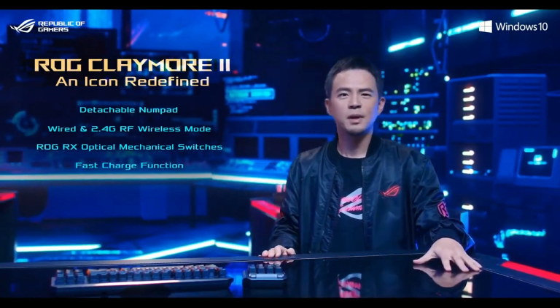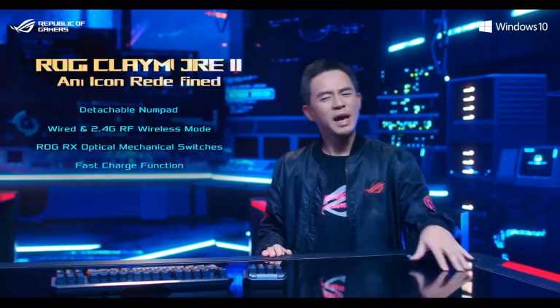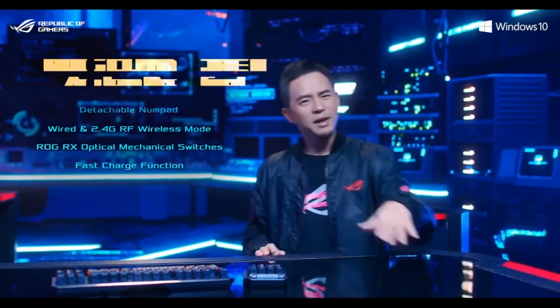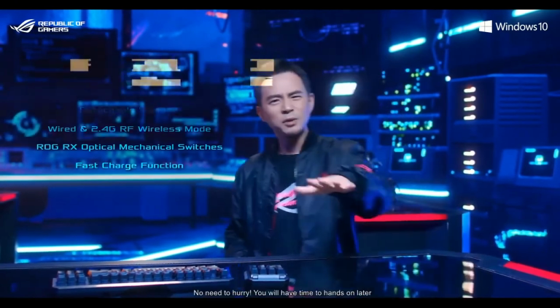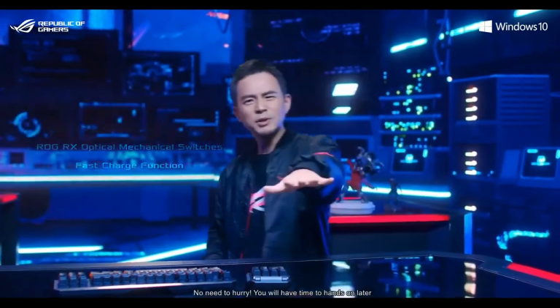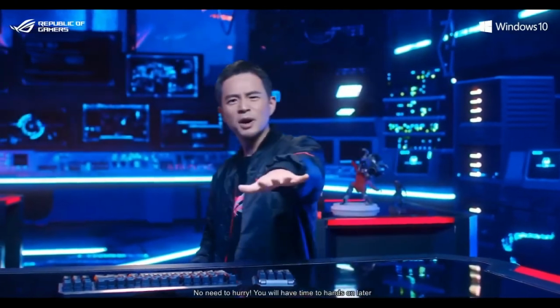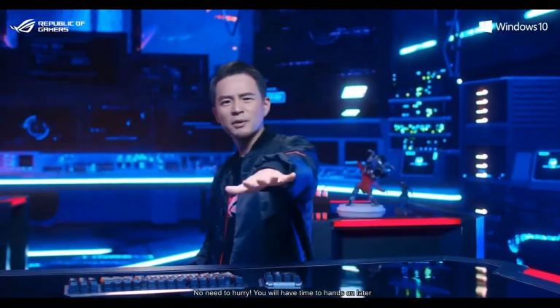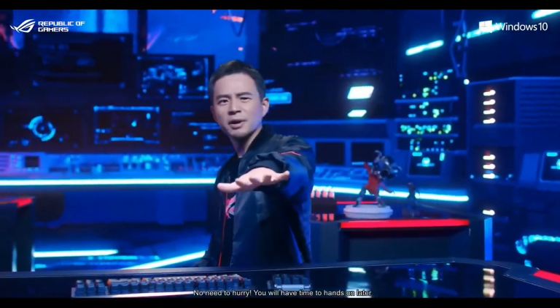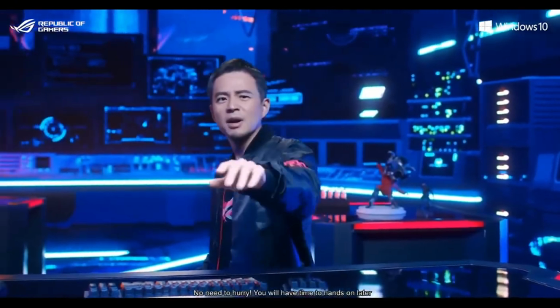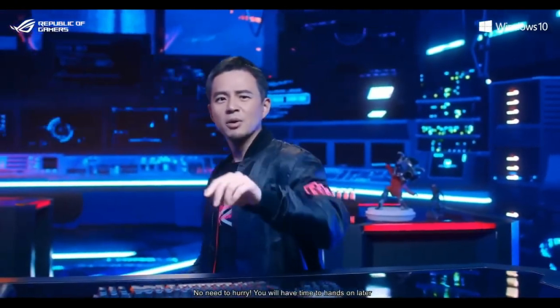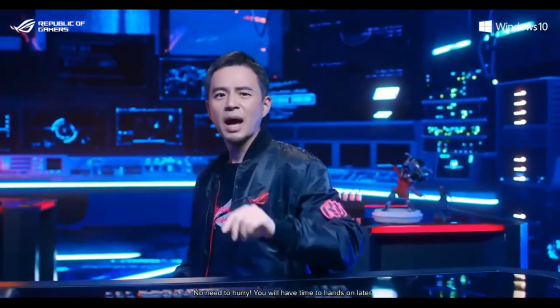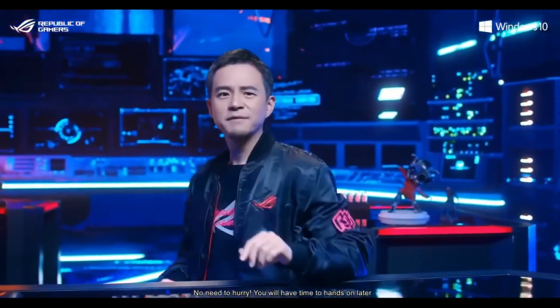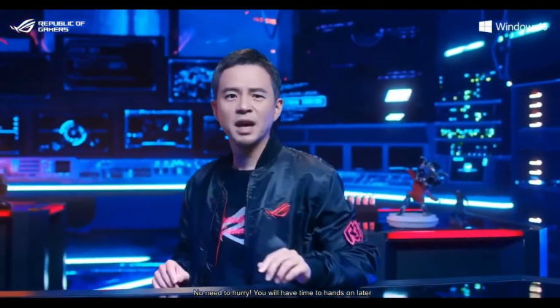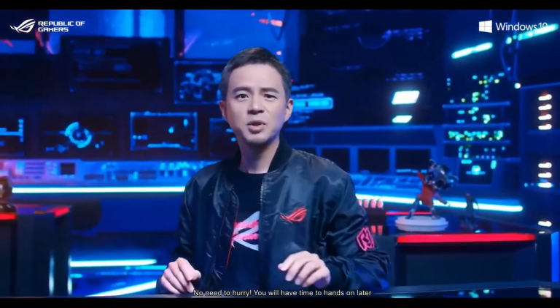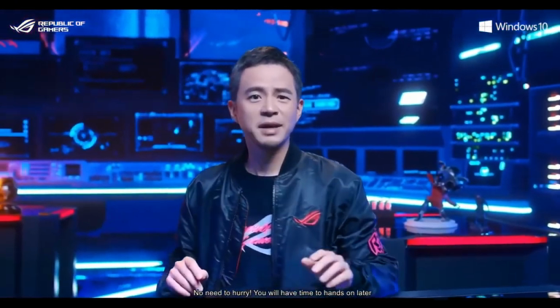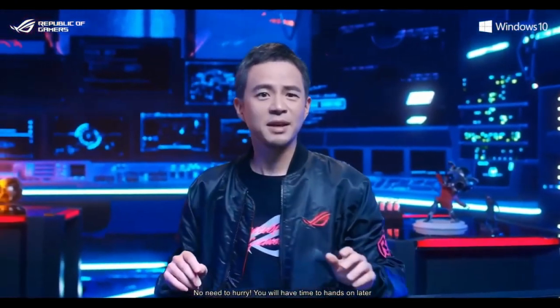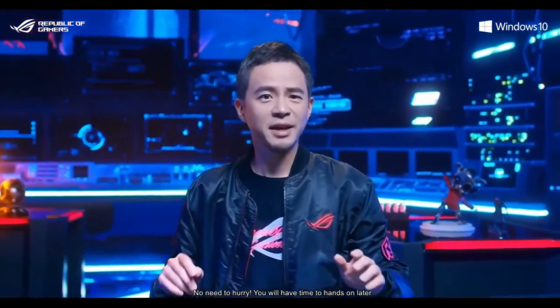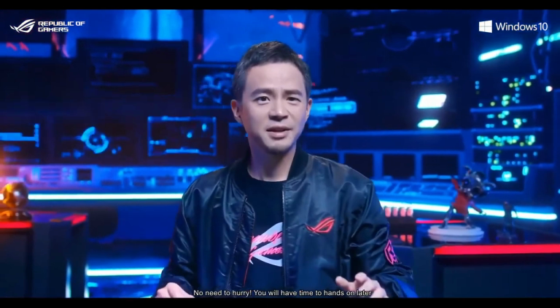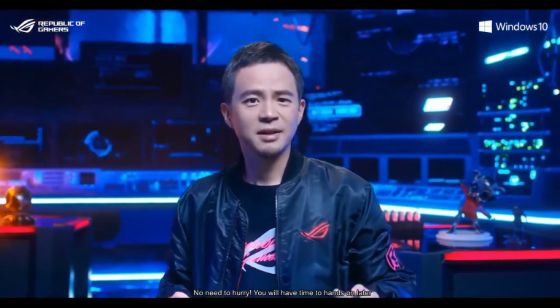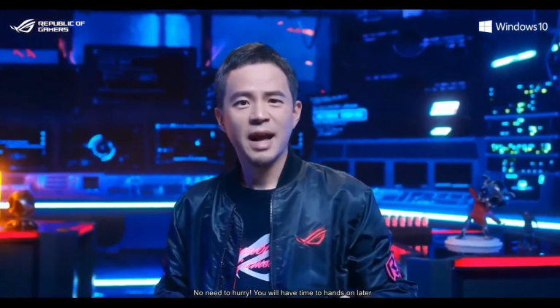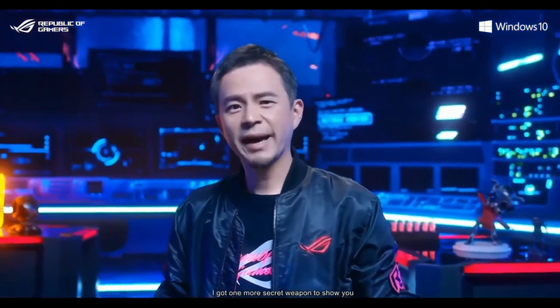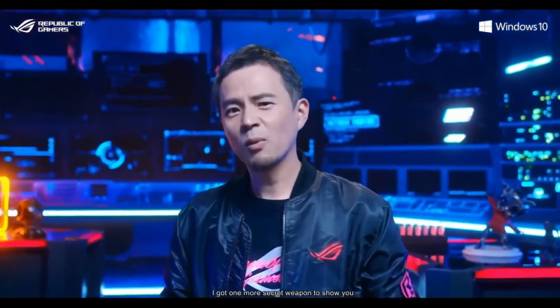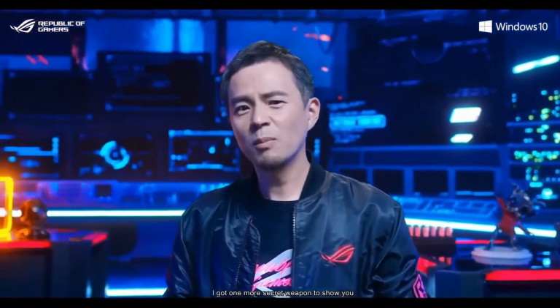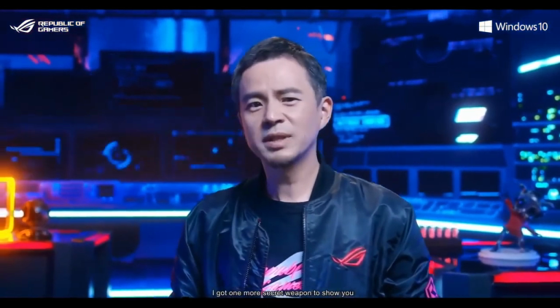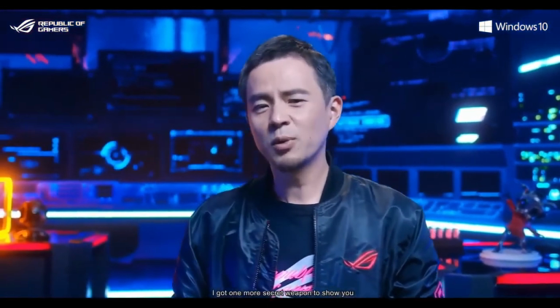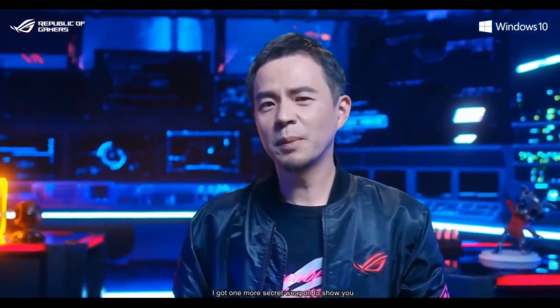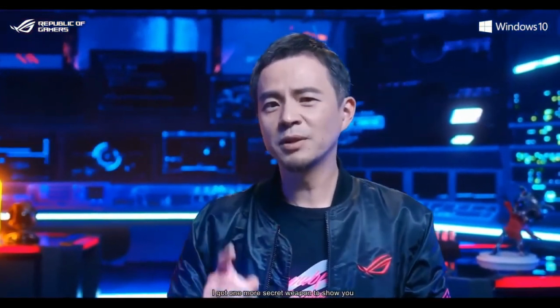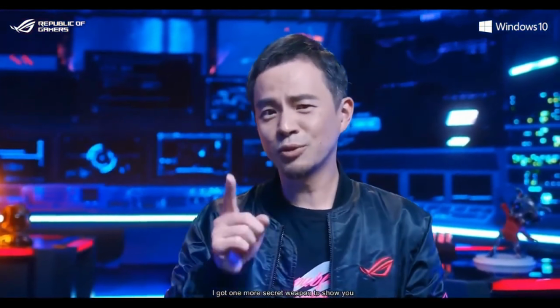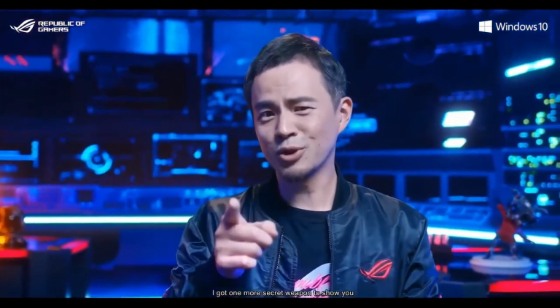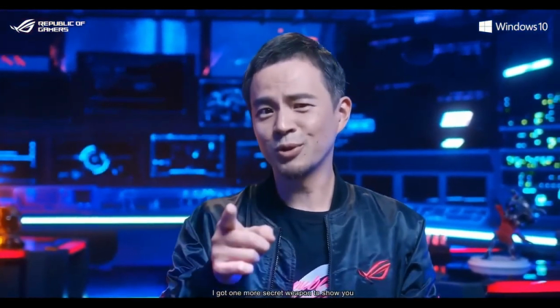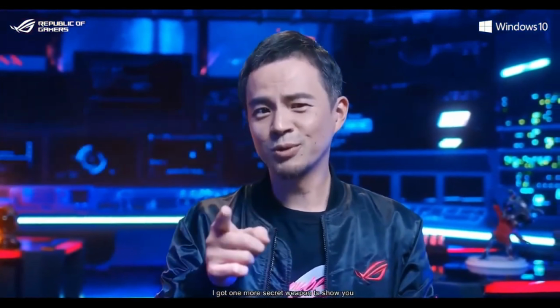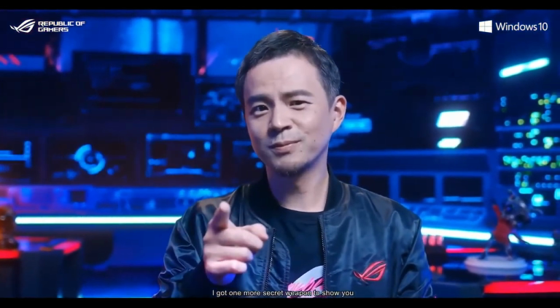And no need to hurry — you'll have time to hands-on later. I've got one more secret weapon to show you.